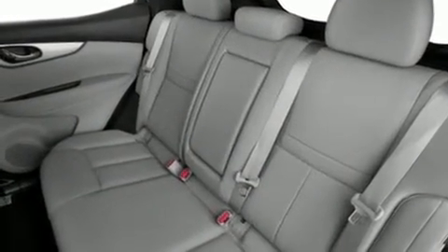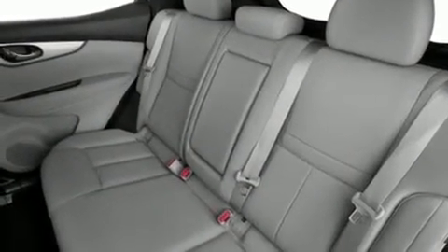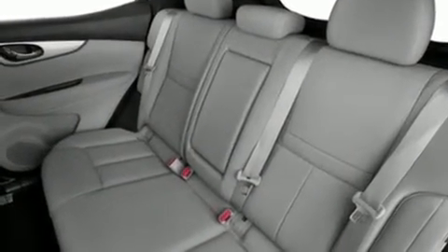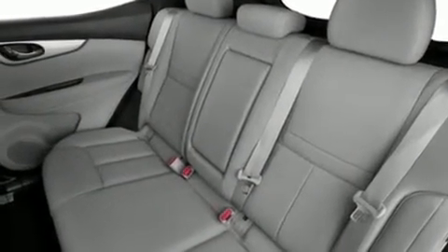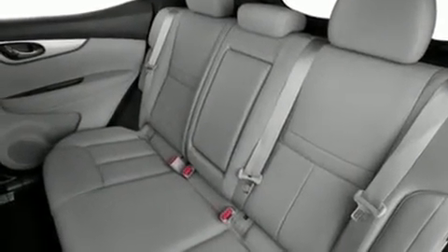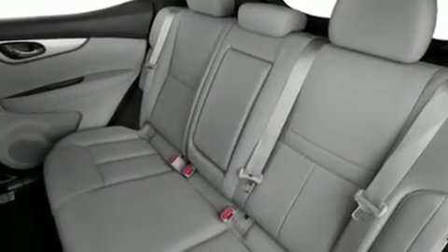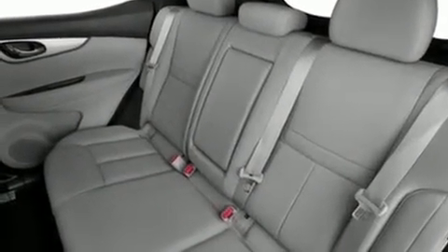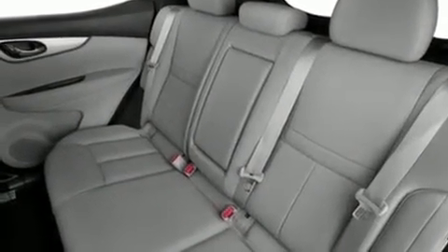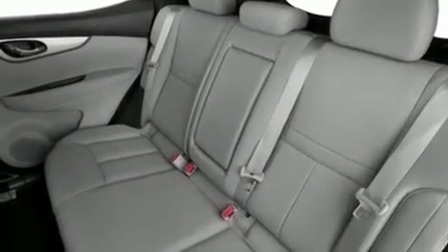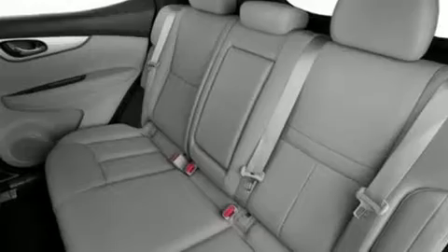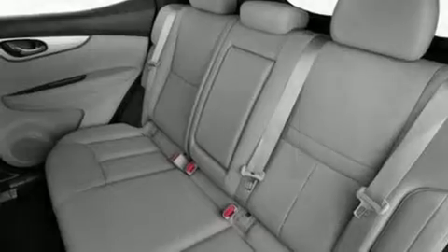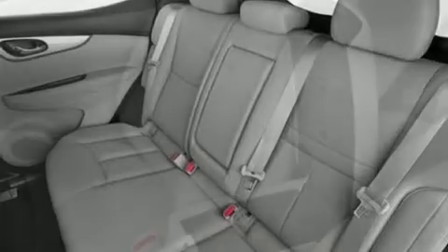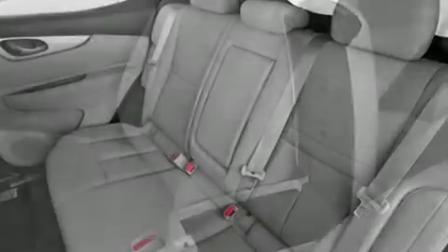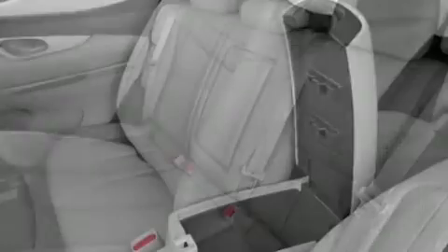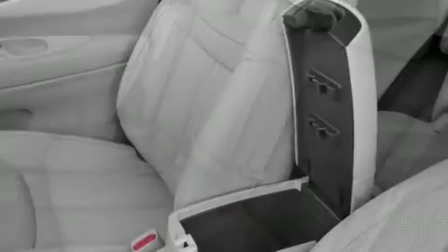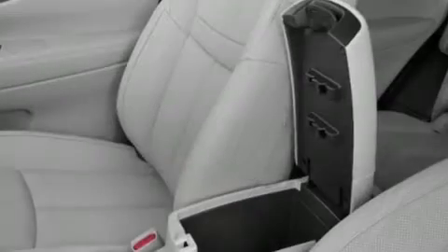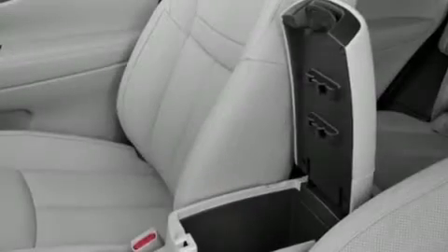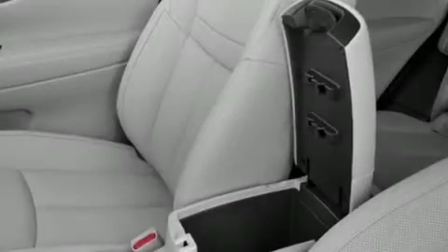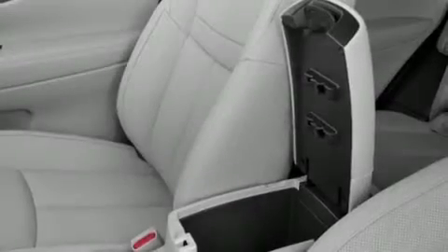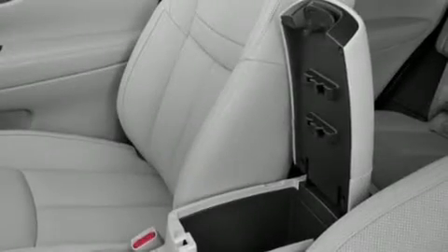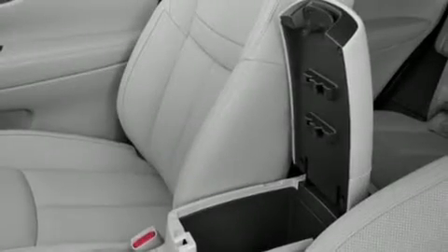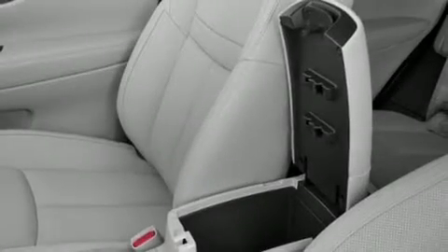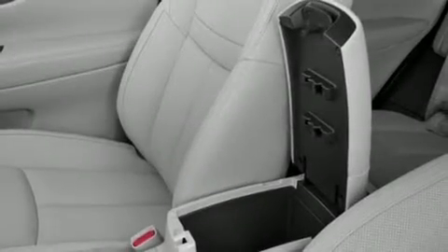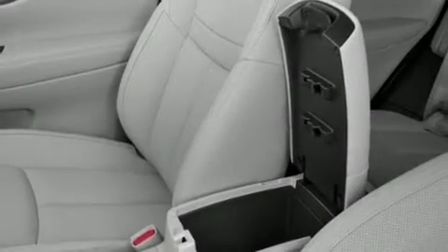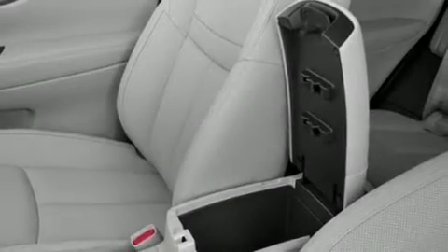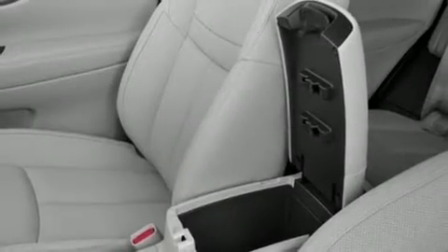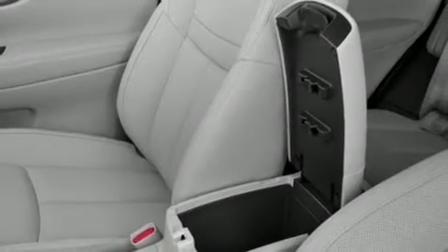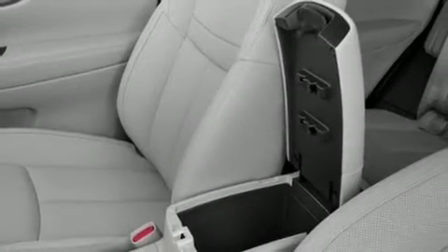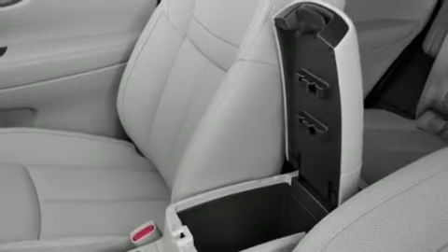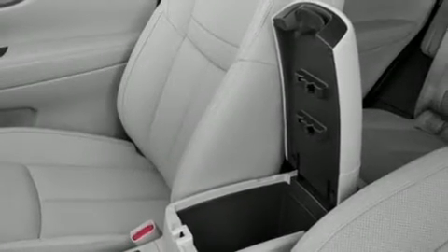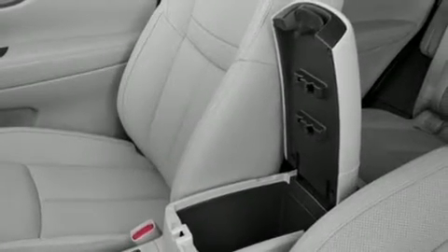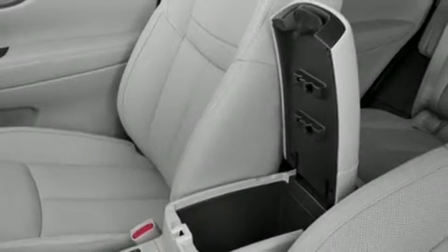Additional conveniences include turn signal indicator mirrors, remote keyless entry, and a blind-spot monitoring system.